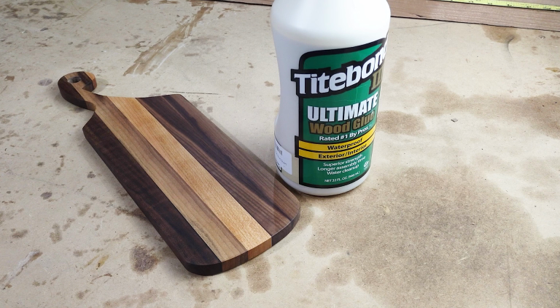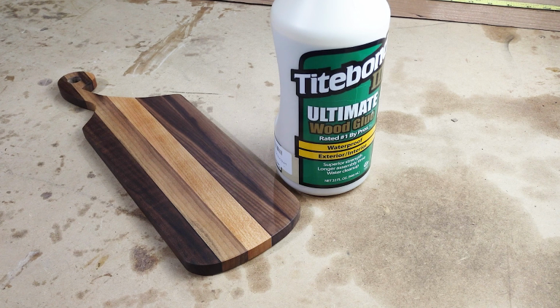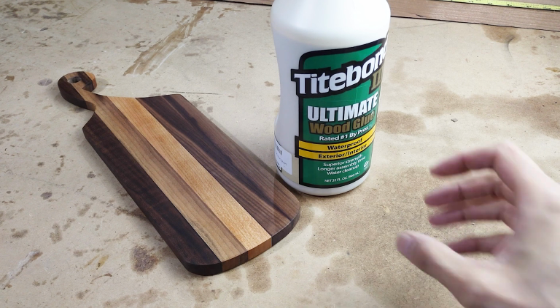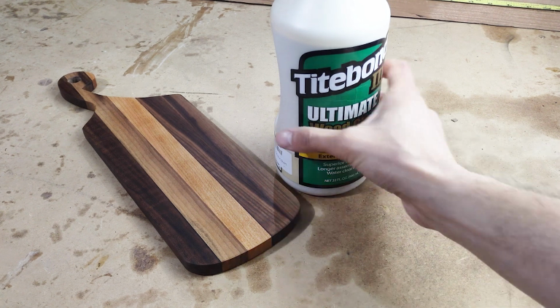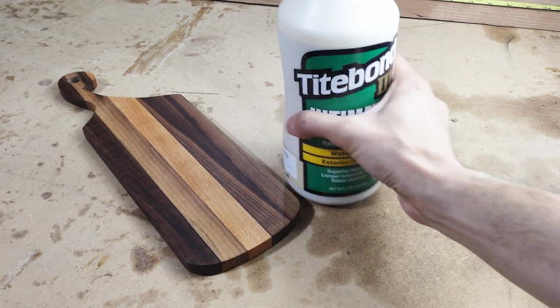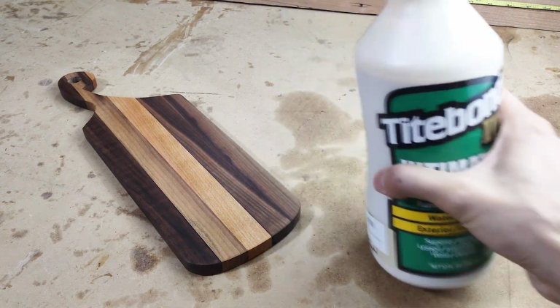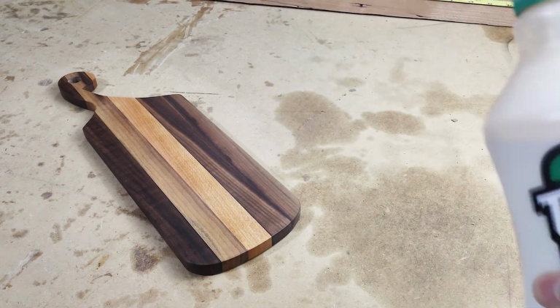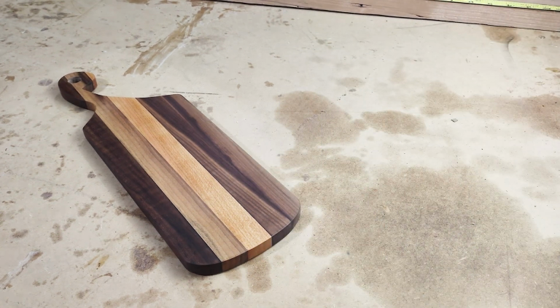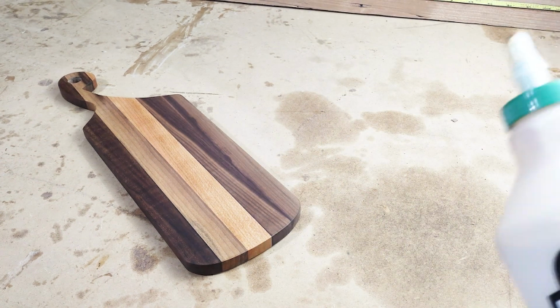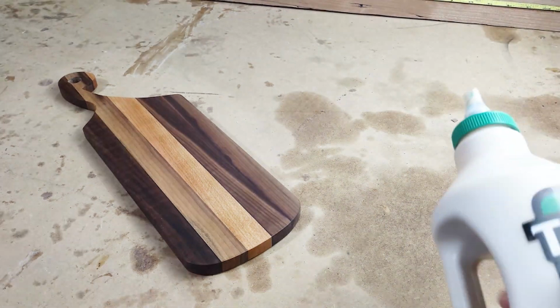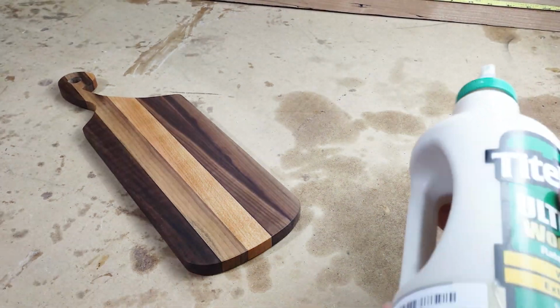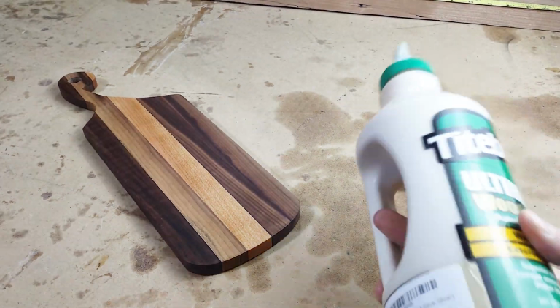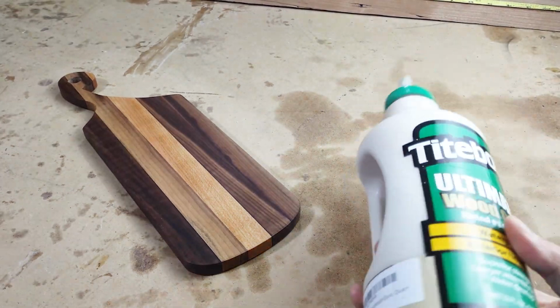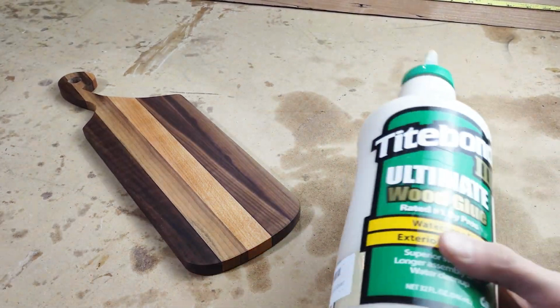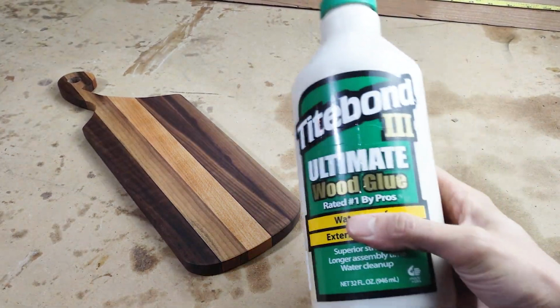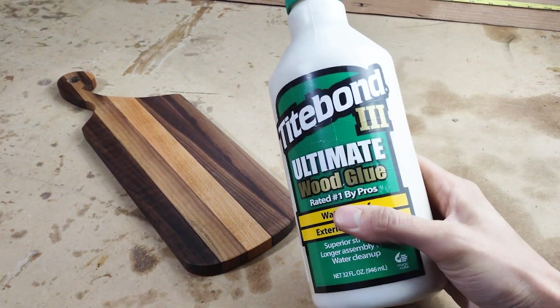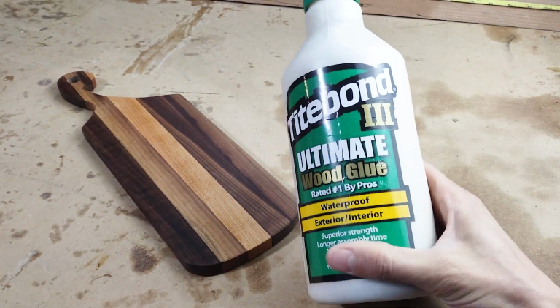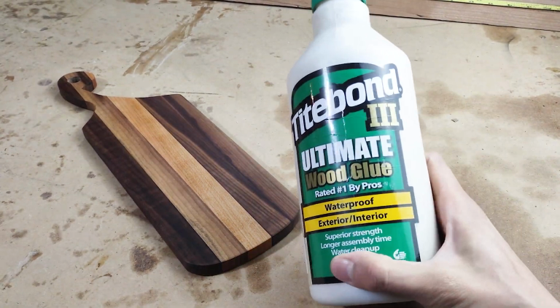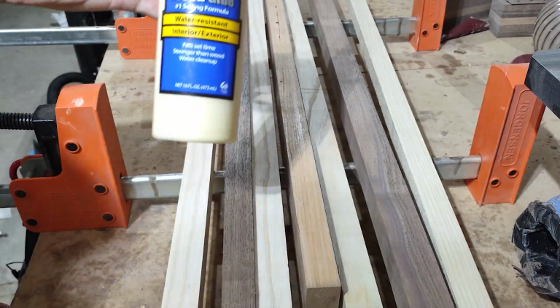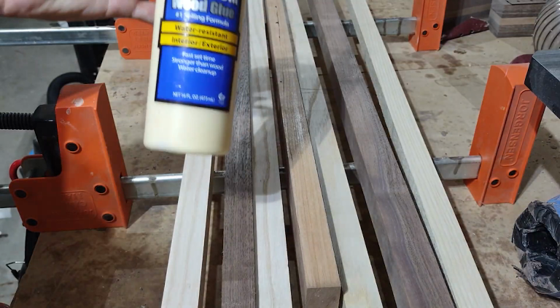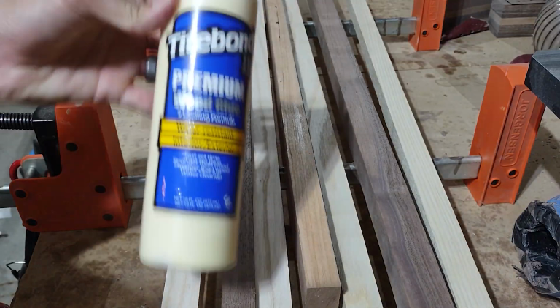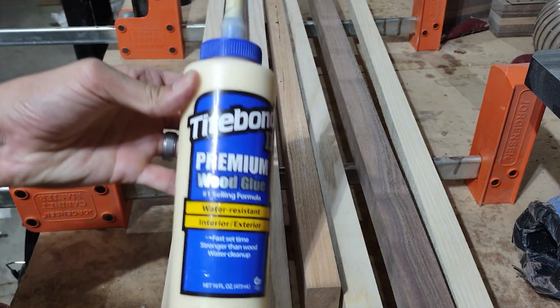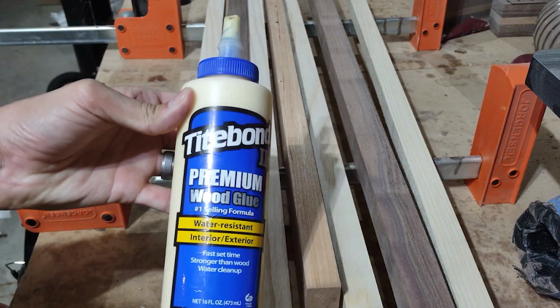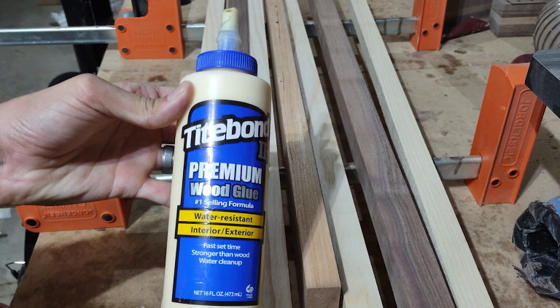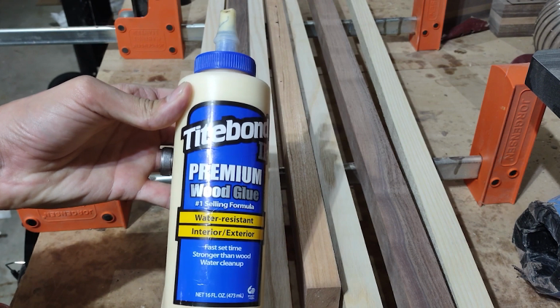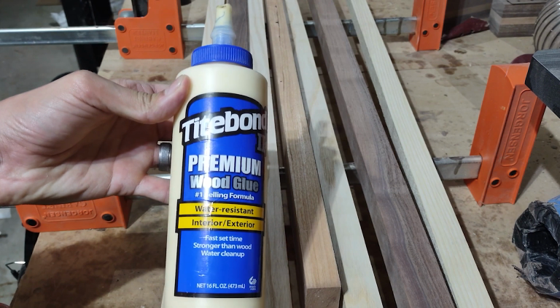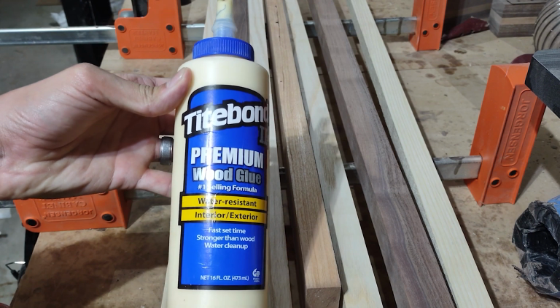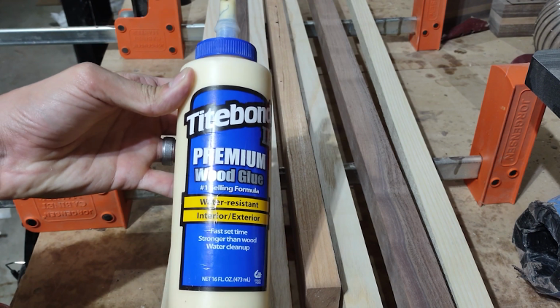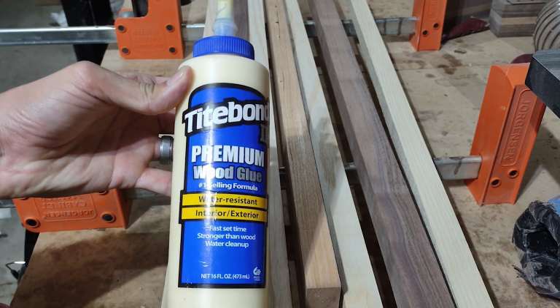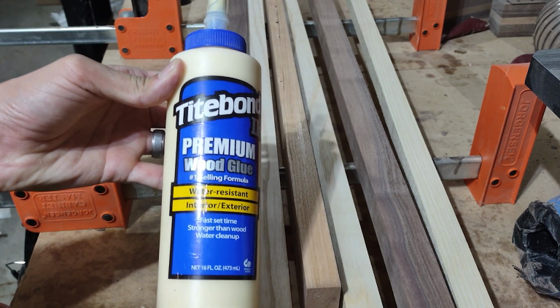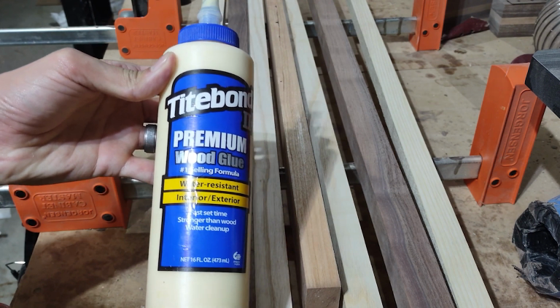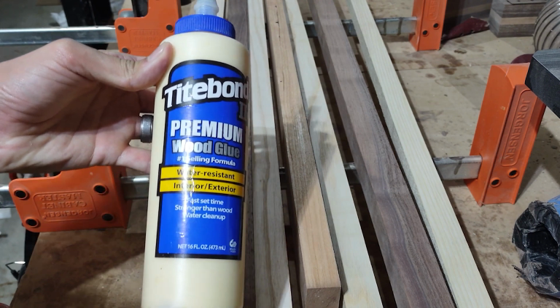Hey, what's up? It's Mitchell here from Artisans and Arthropods. Today, I'm going to answer the question of whether or not Titebond wood glue is food safe.